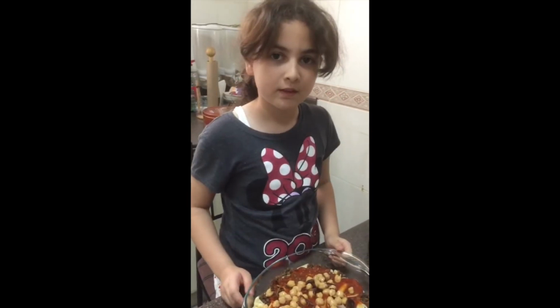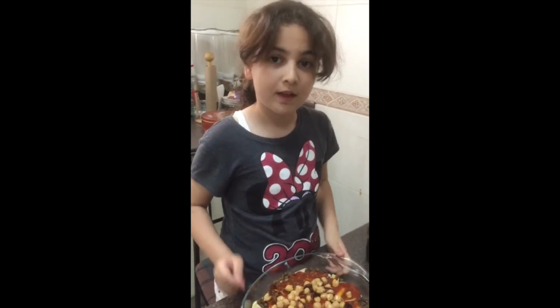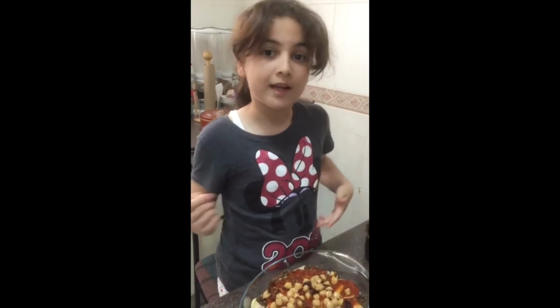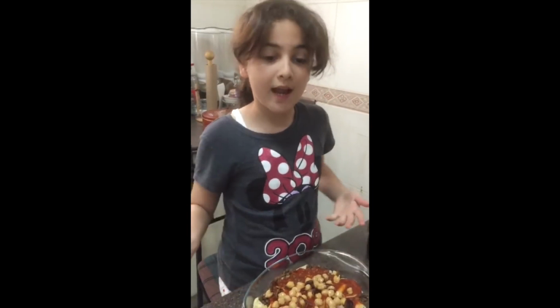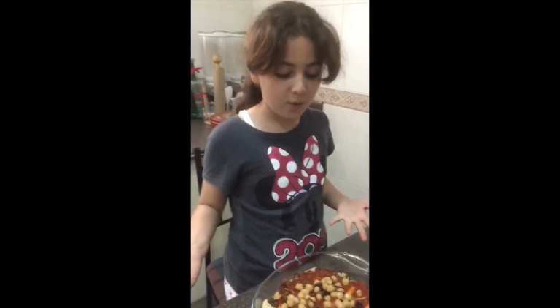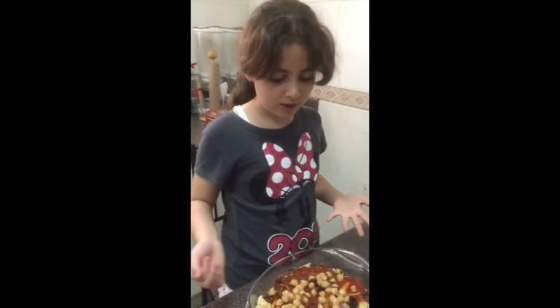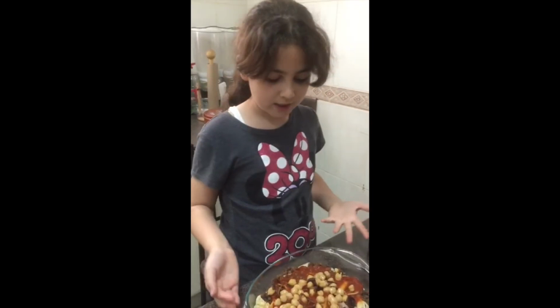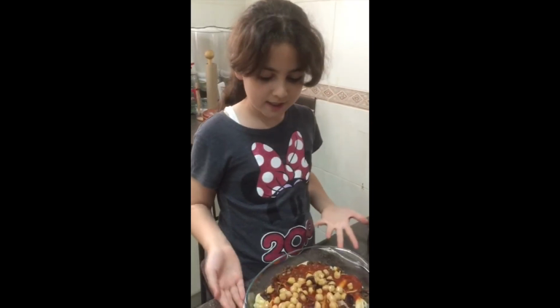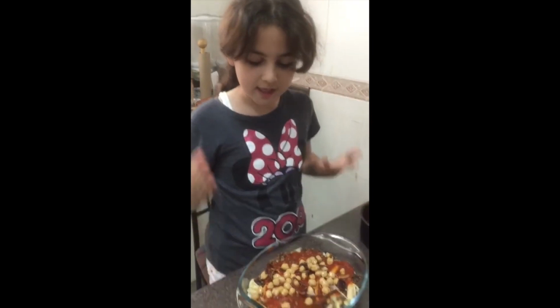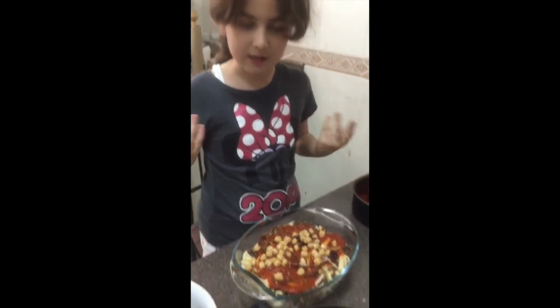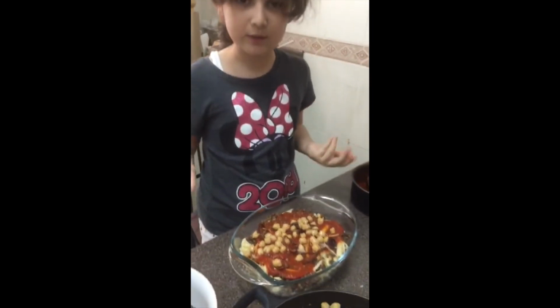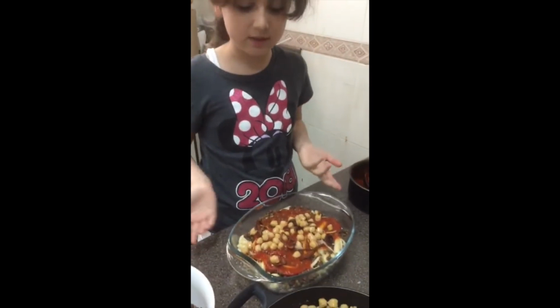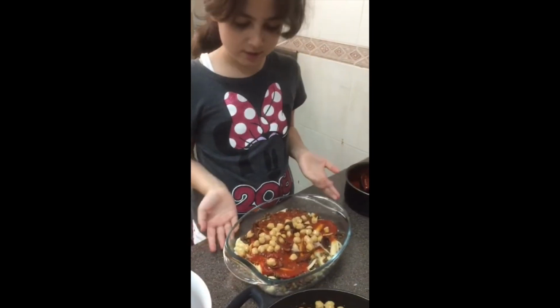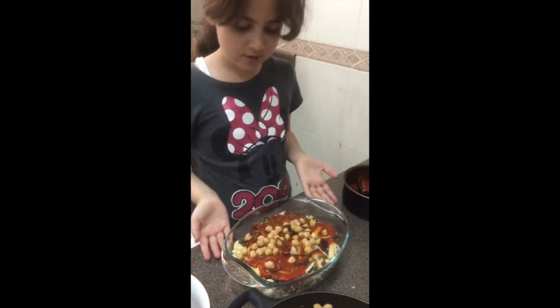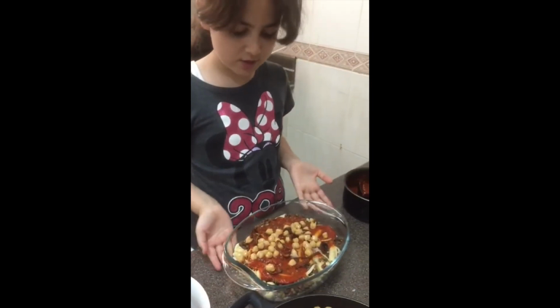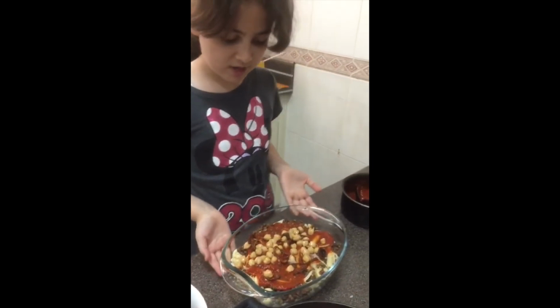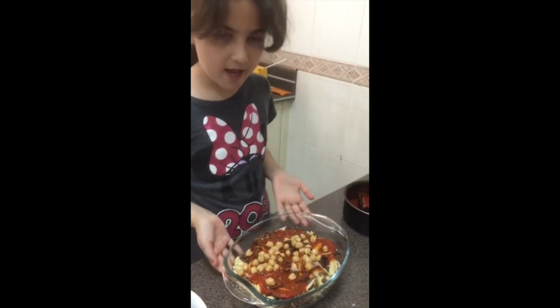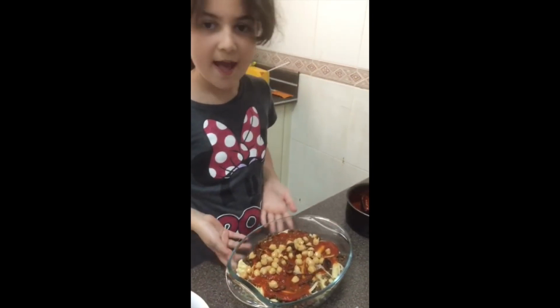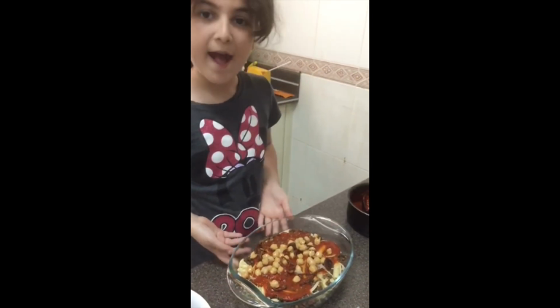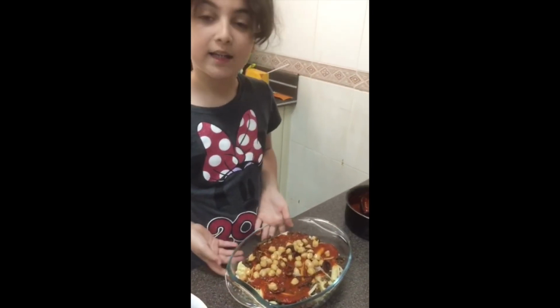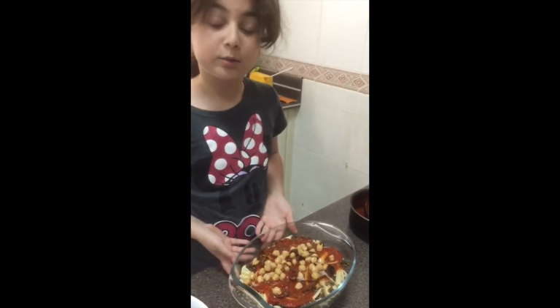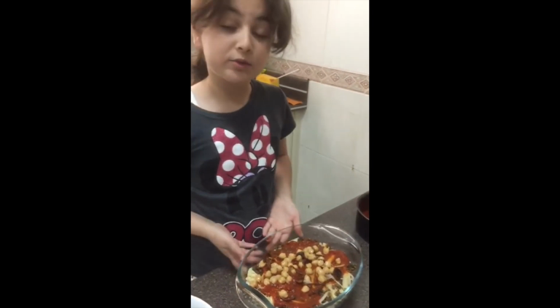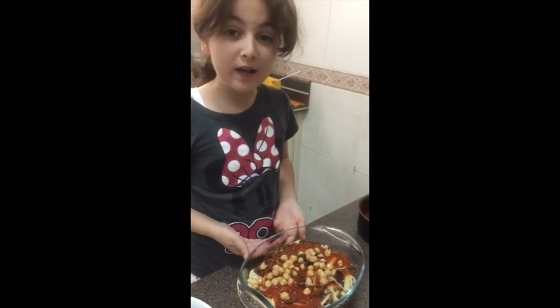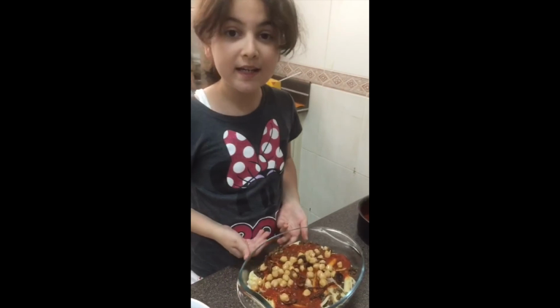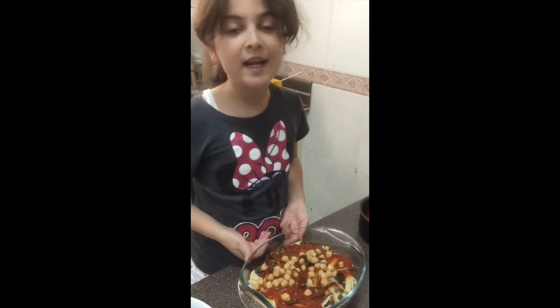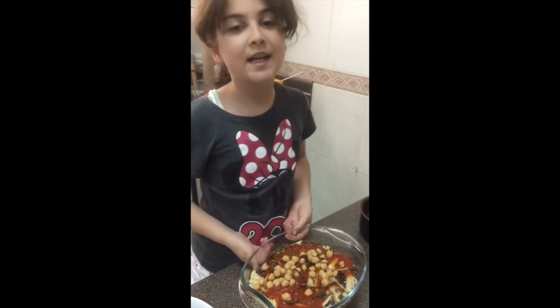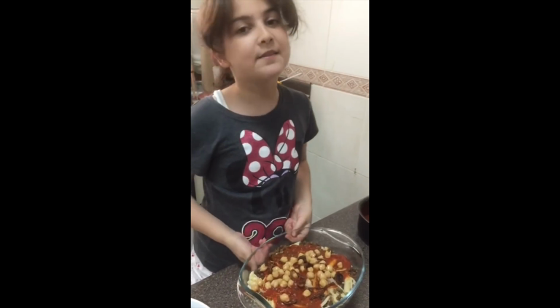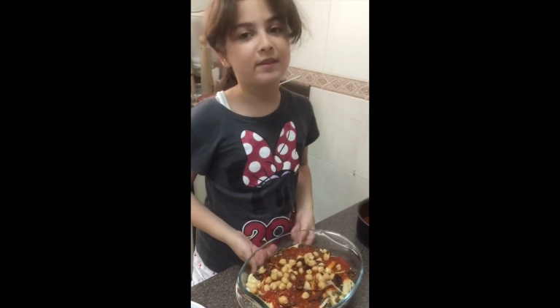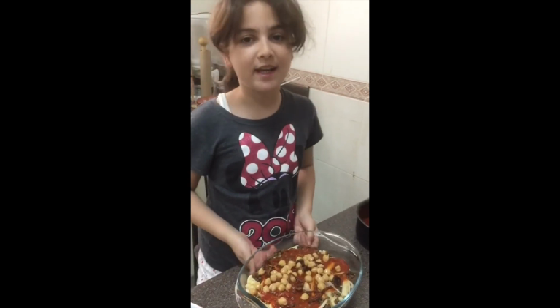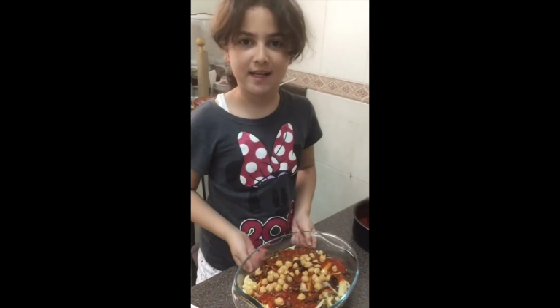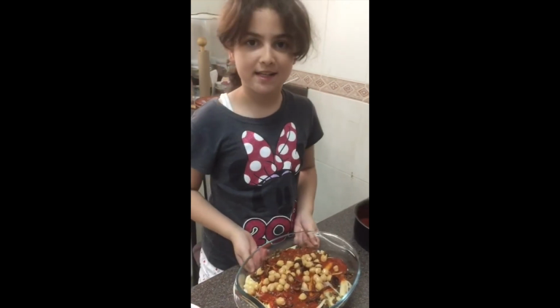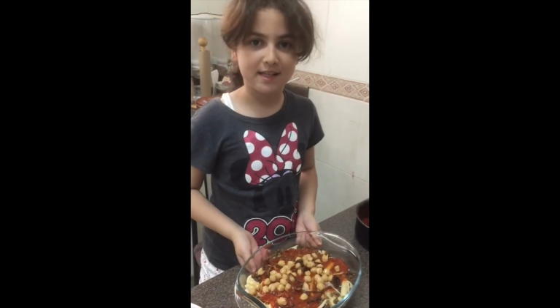And now we are done with our kushari. It was very nice and very easy.